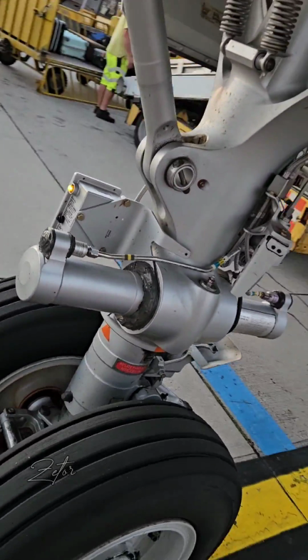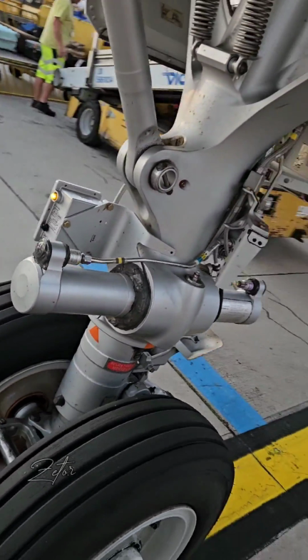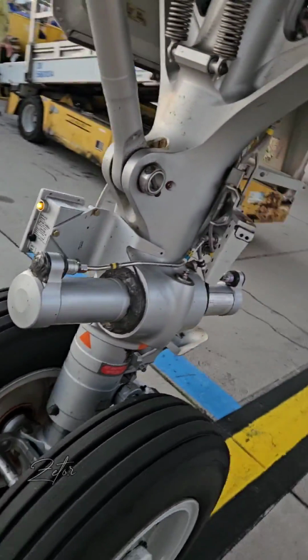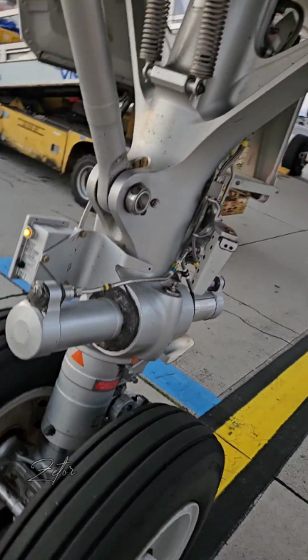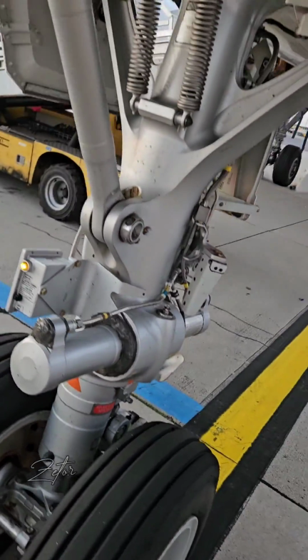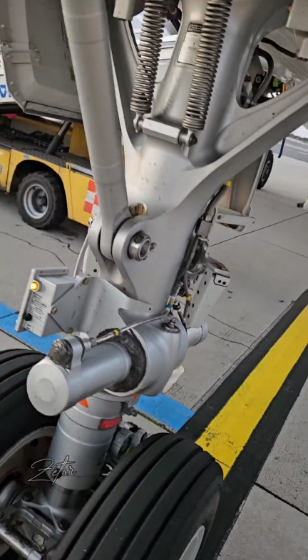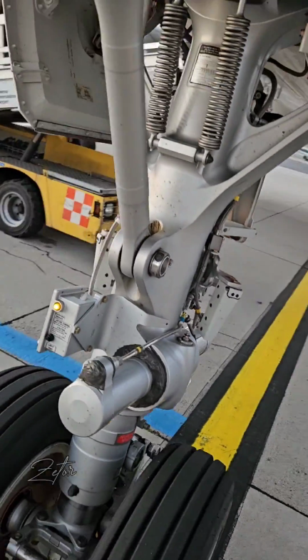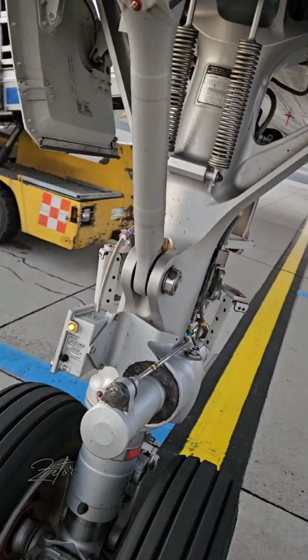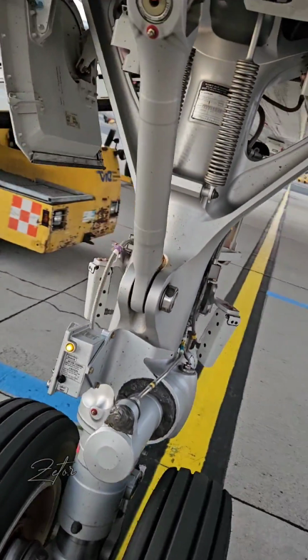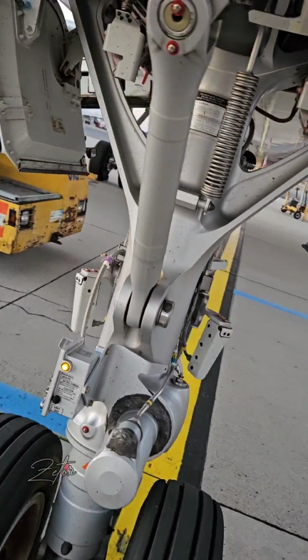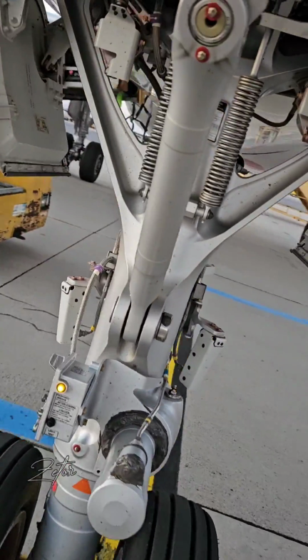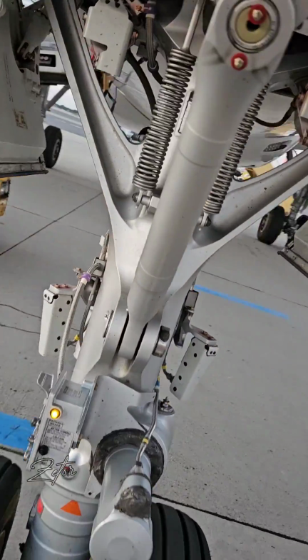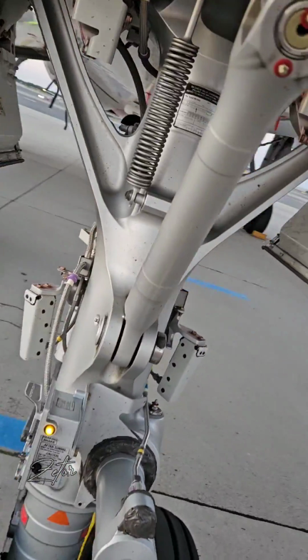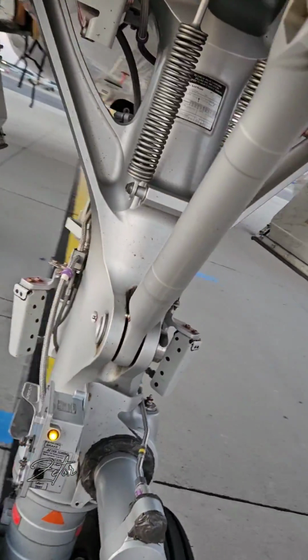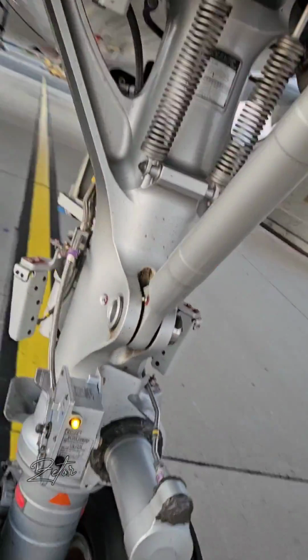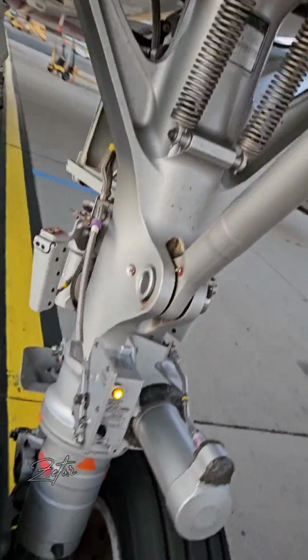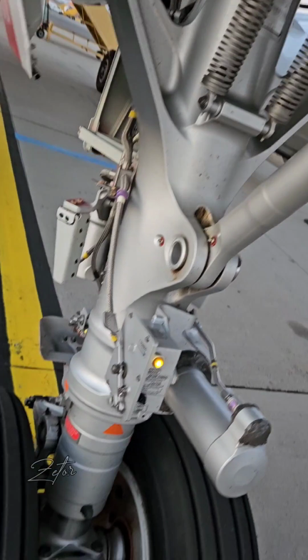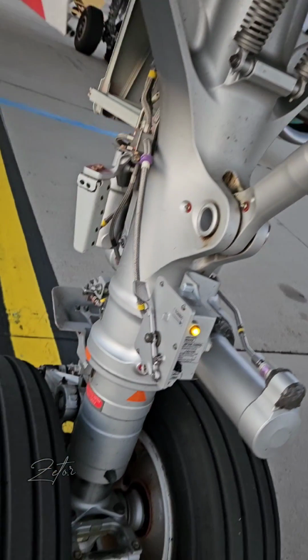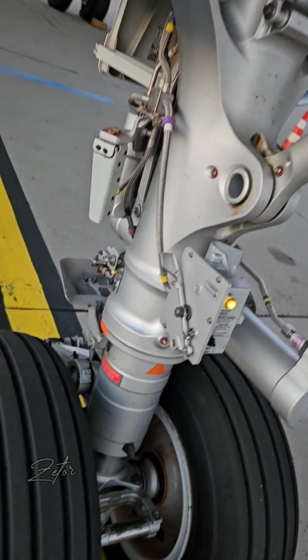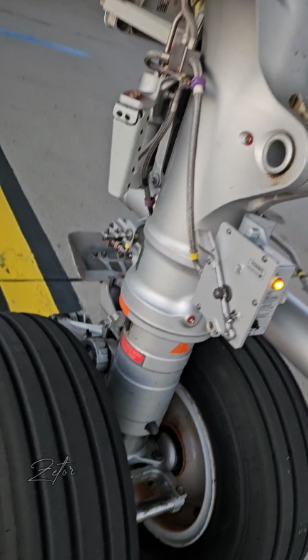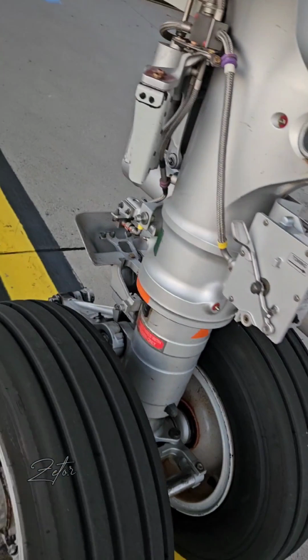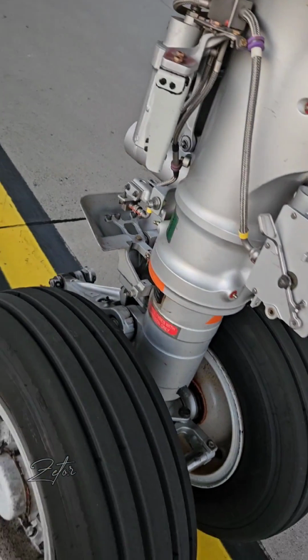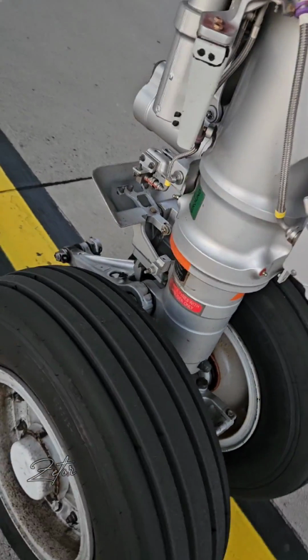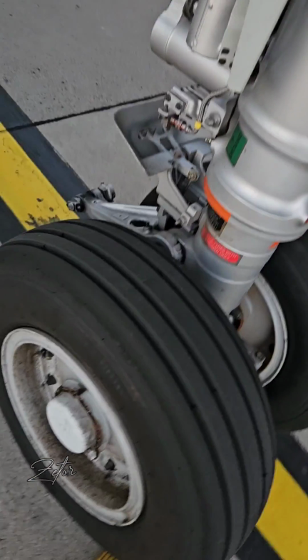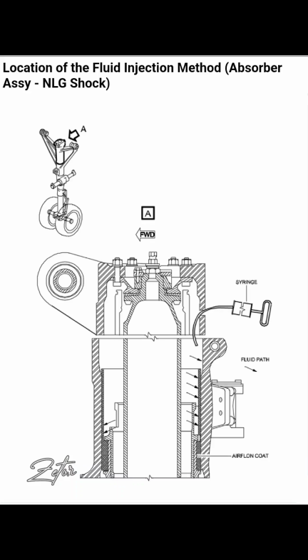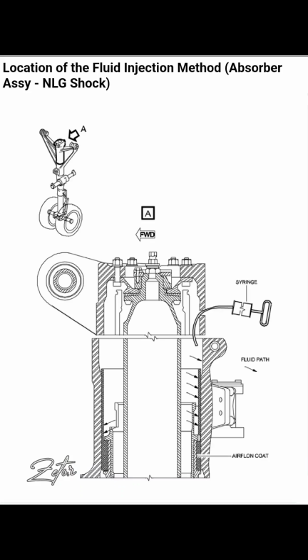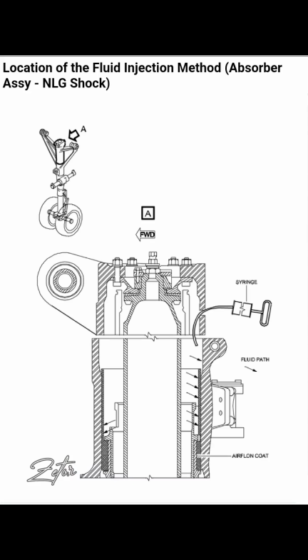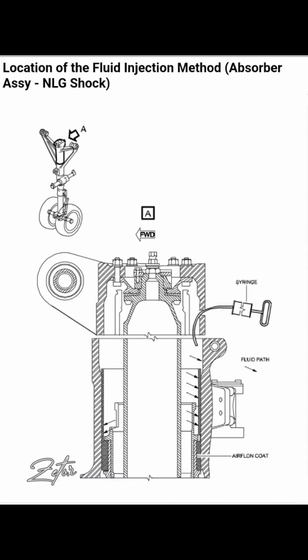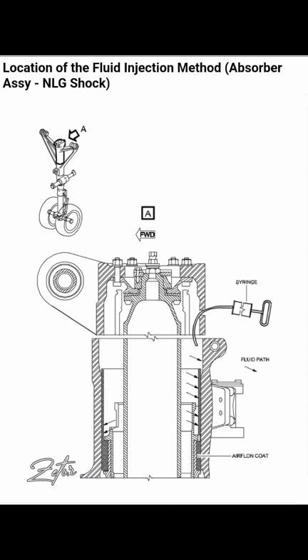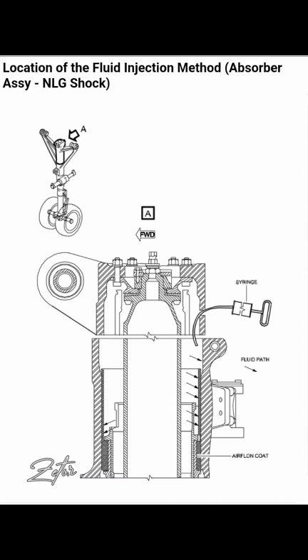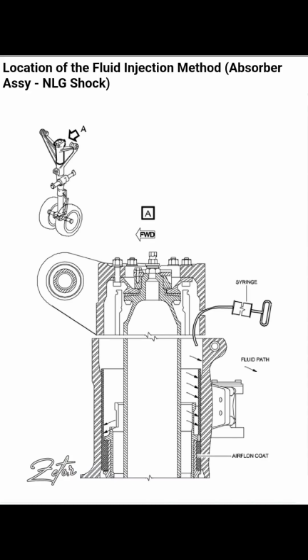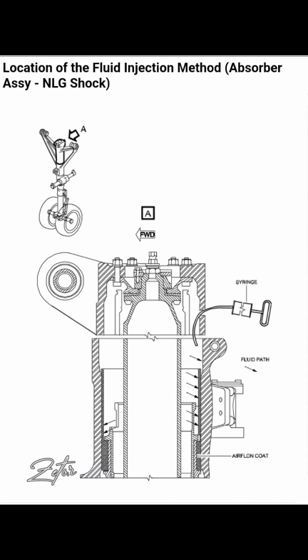Most of the time, lubrication of the nose landing gear shock absorber will solve the issue. Now I'll show you how to solve this problem.